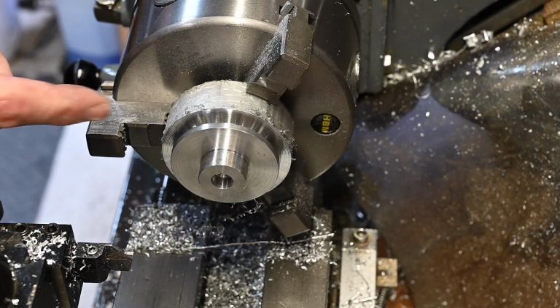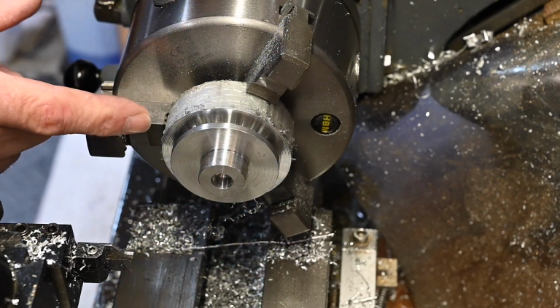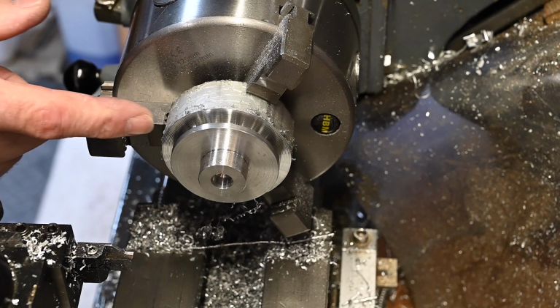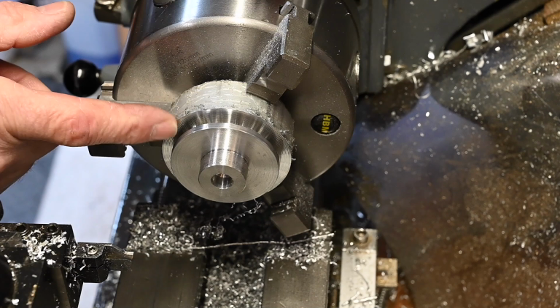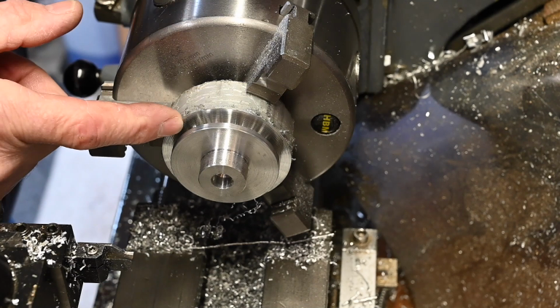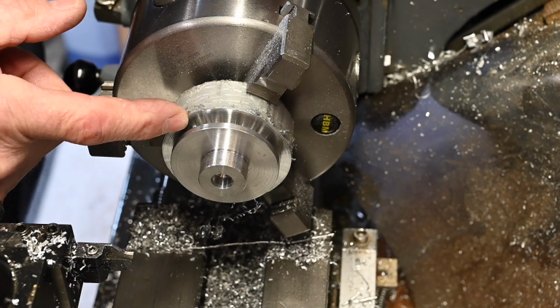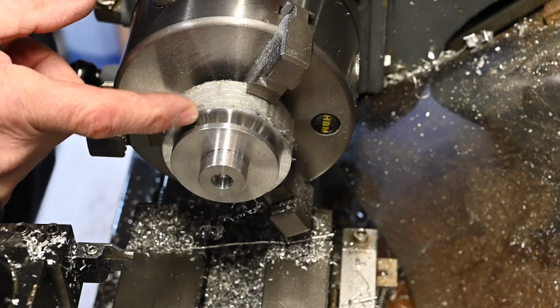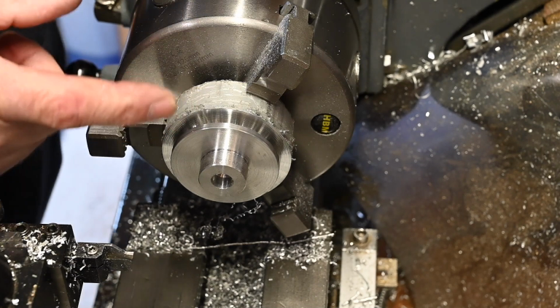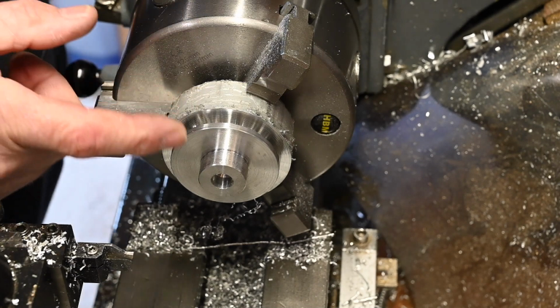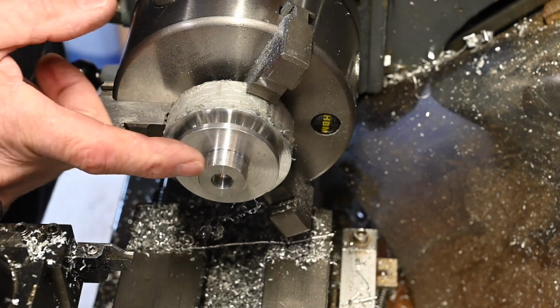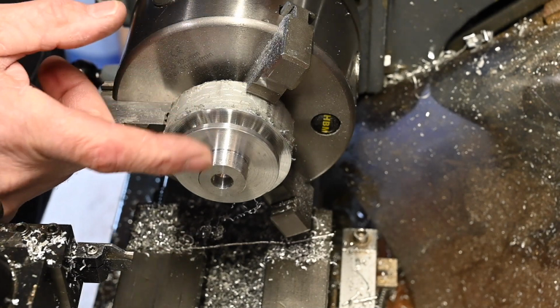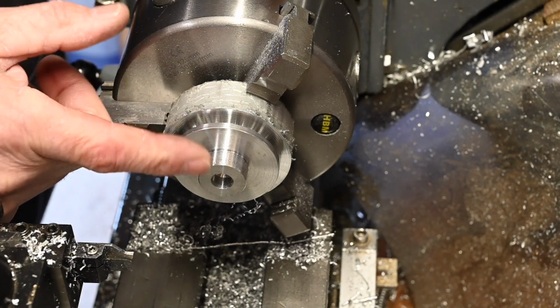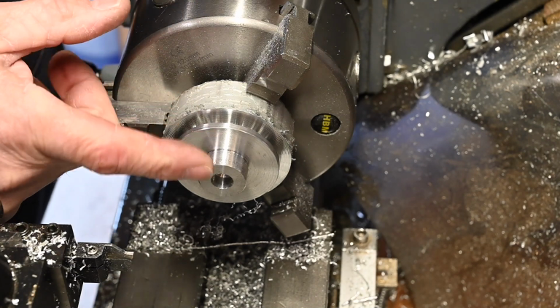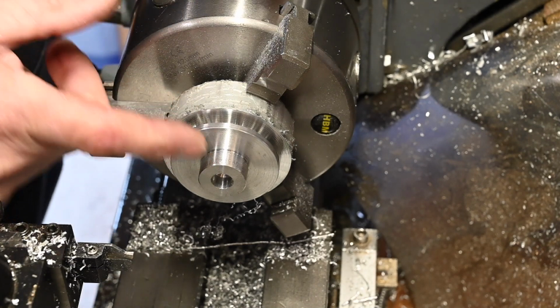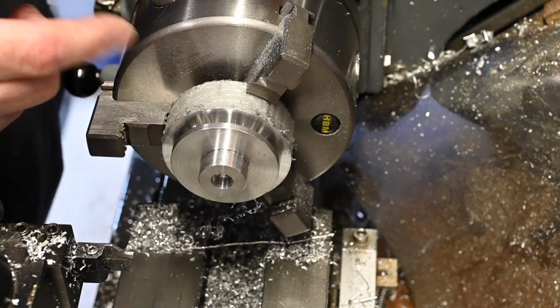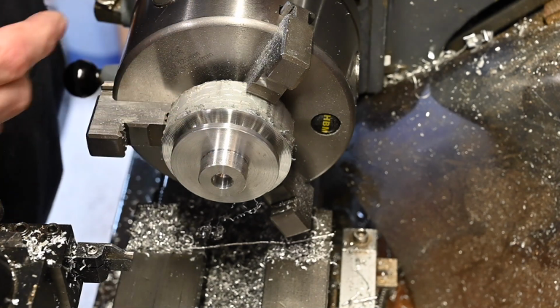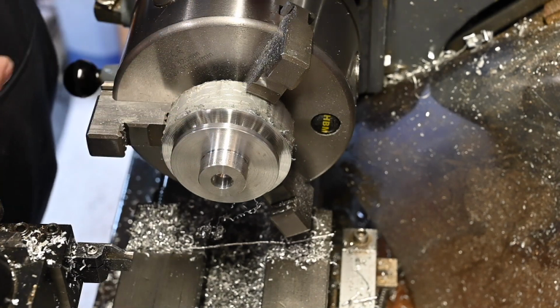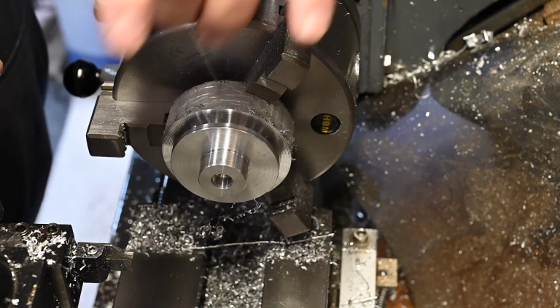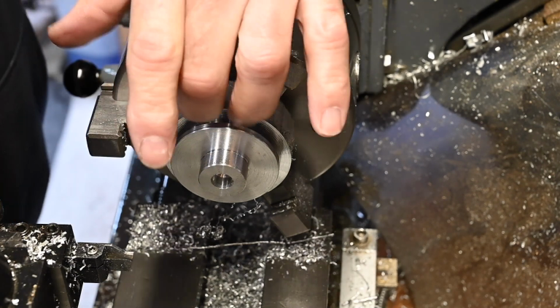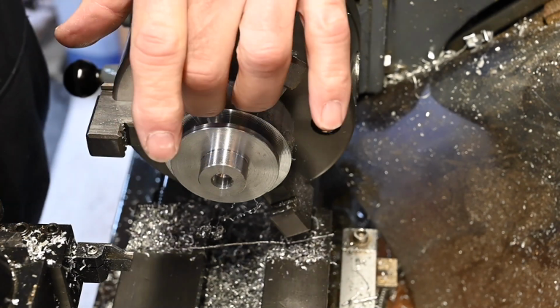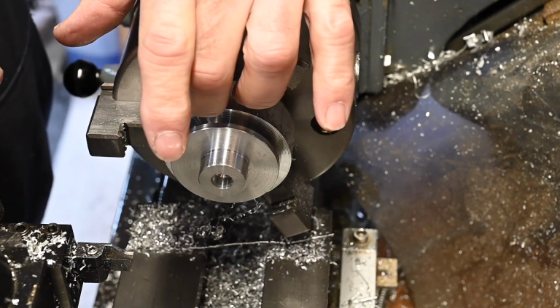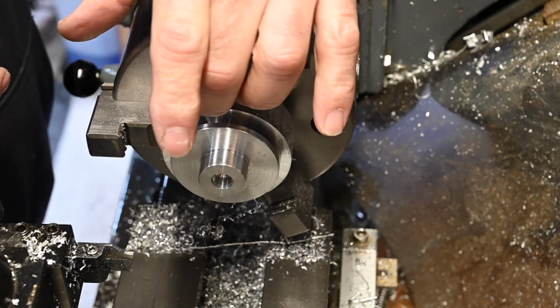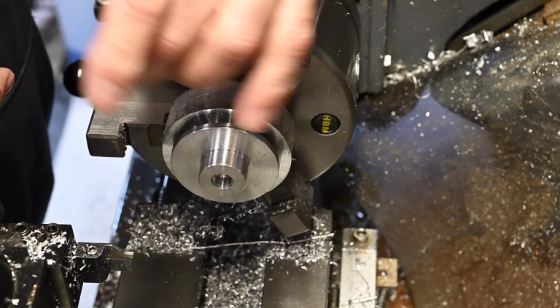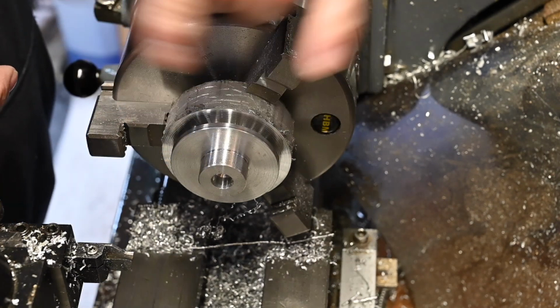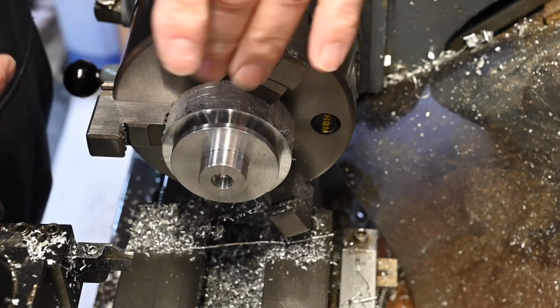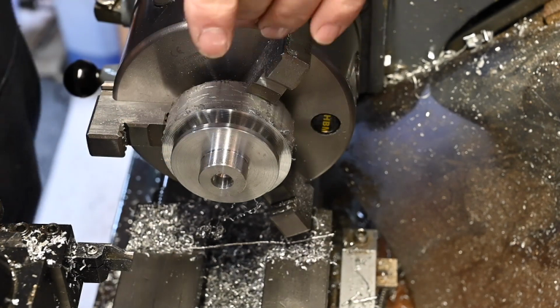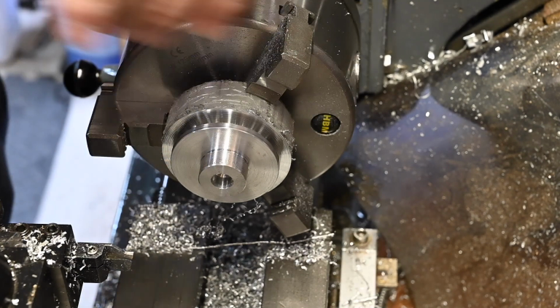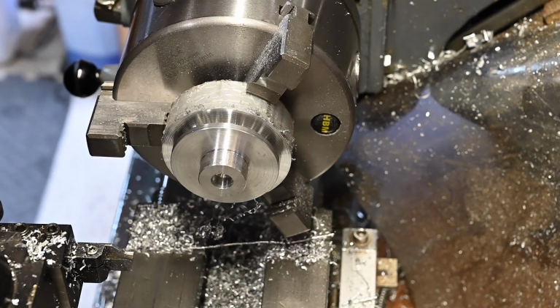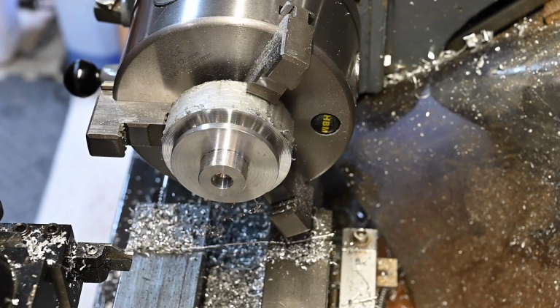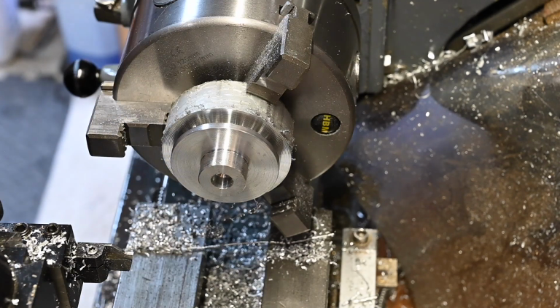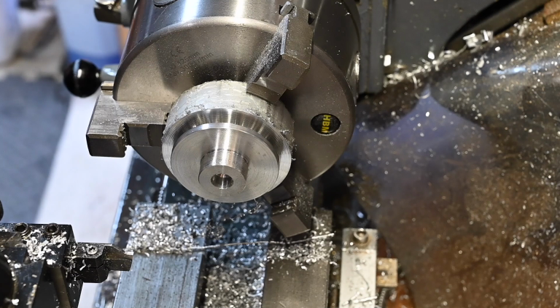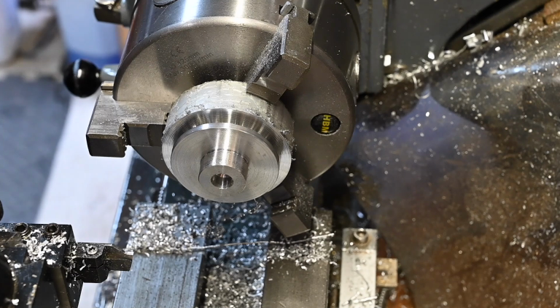Right, I'm just going to pop this in the bandsaw now and cut that off, and then I can pop it back in just to face the other side.